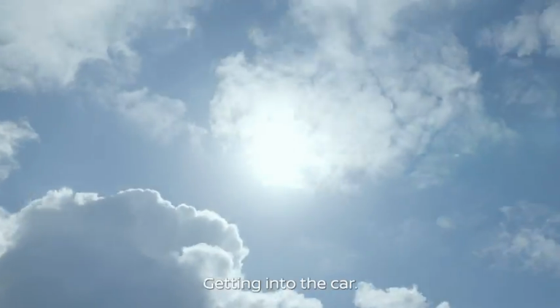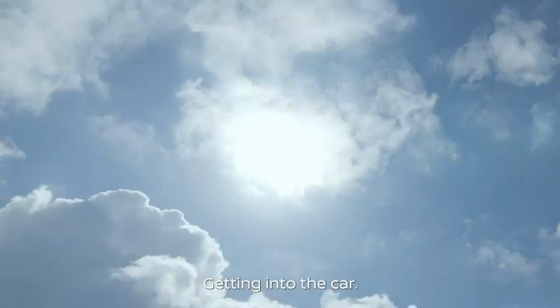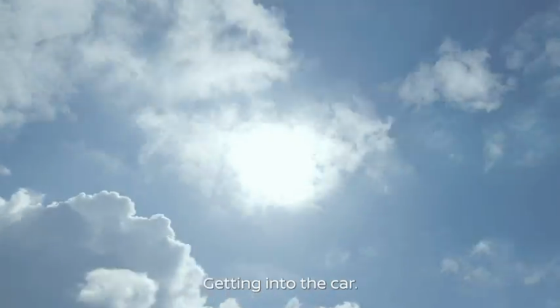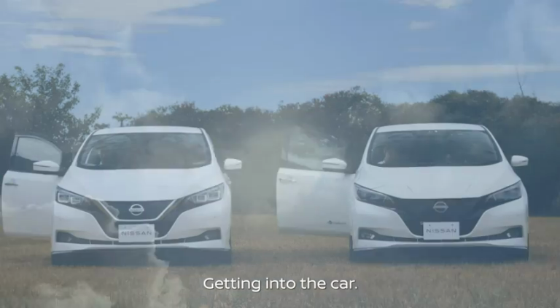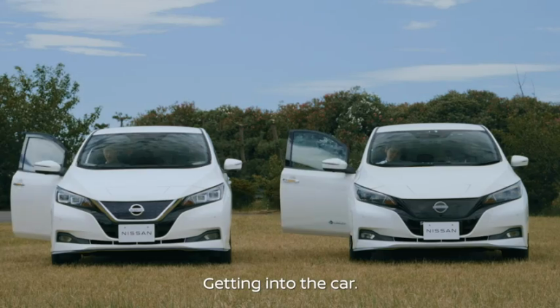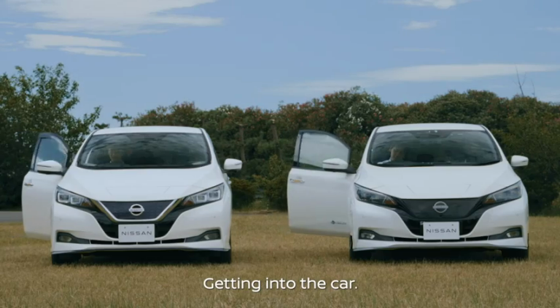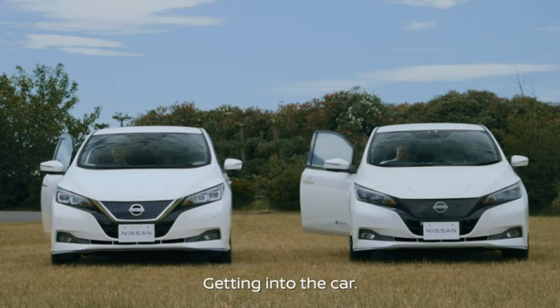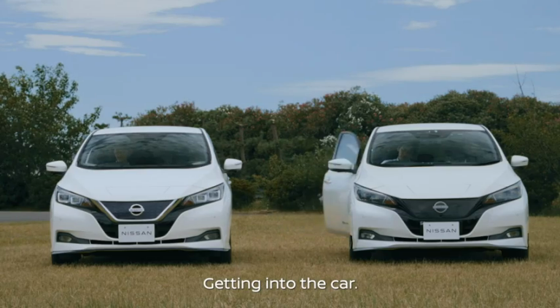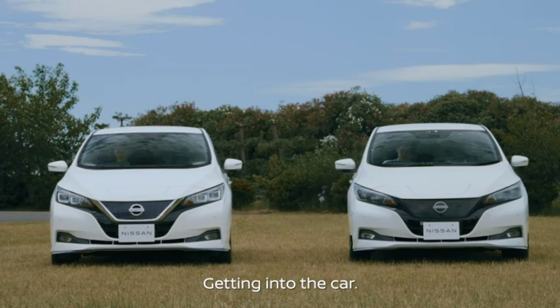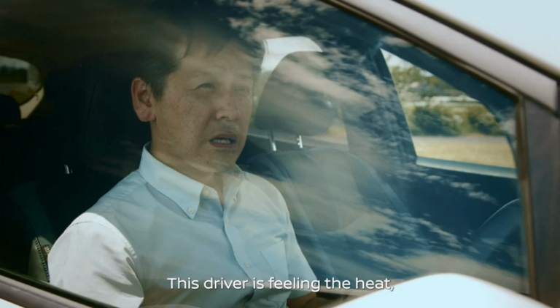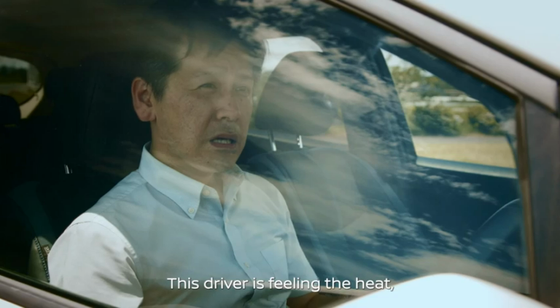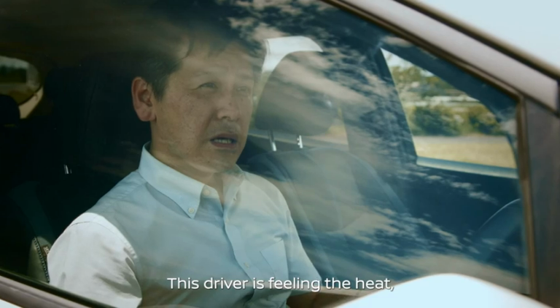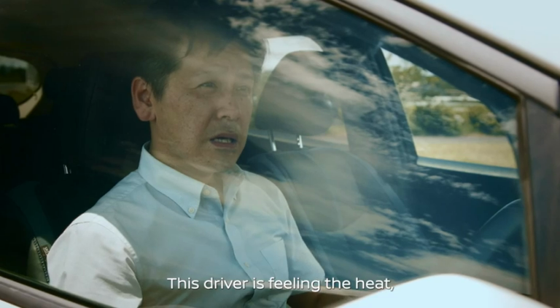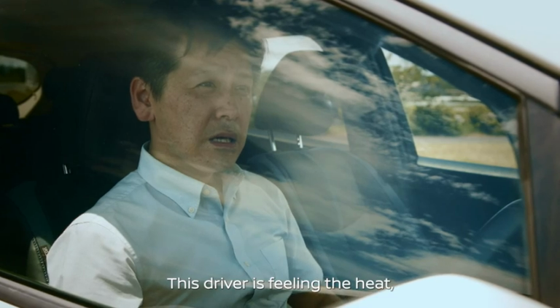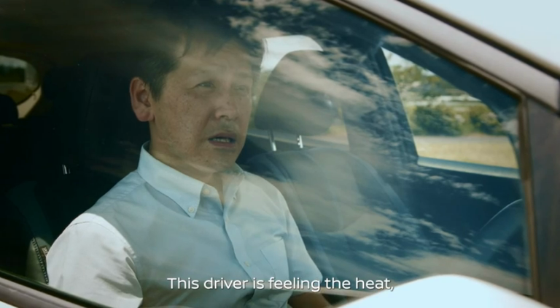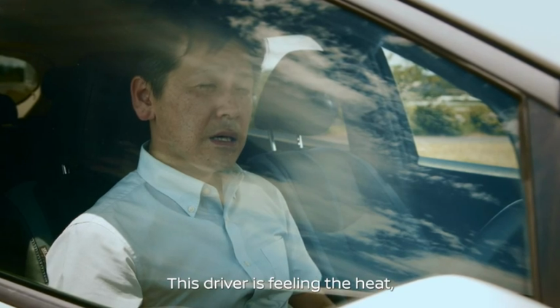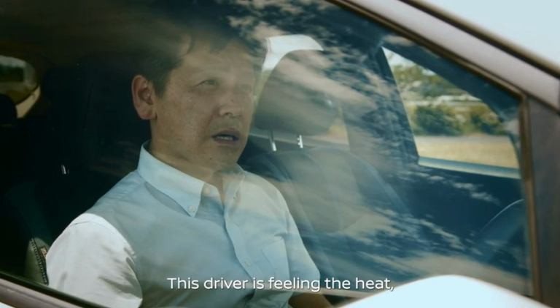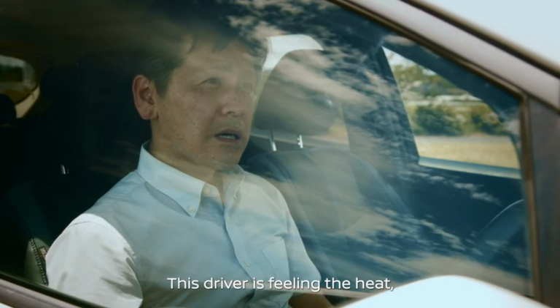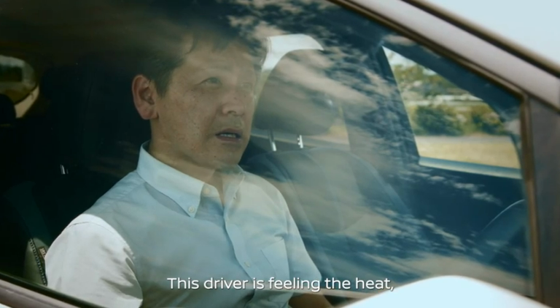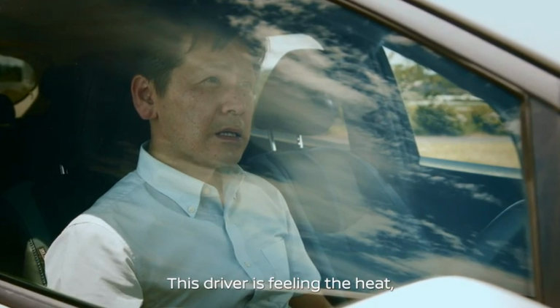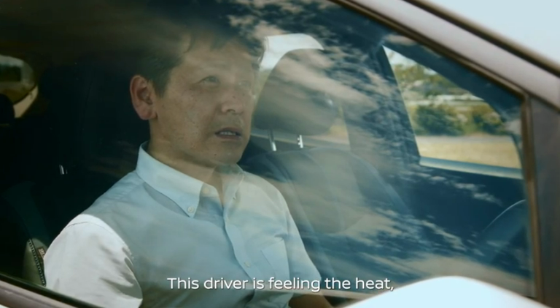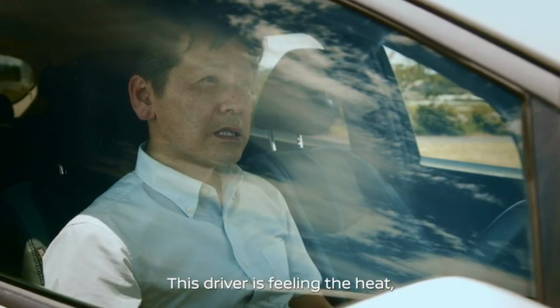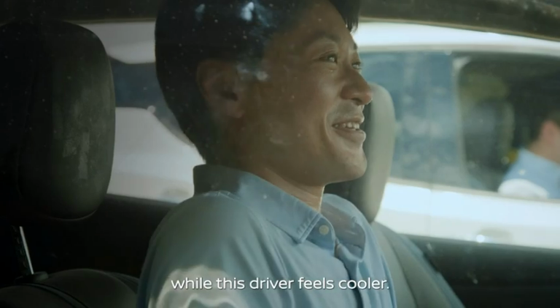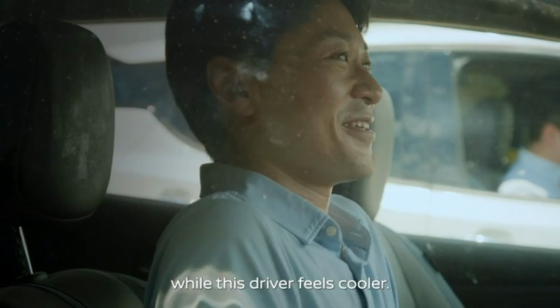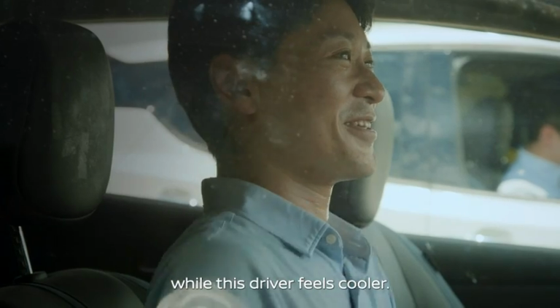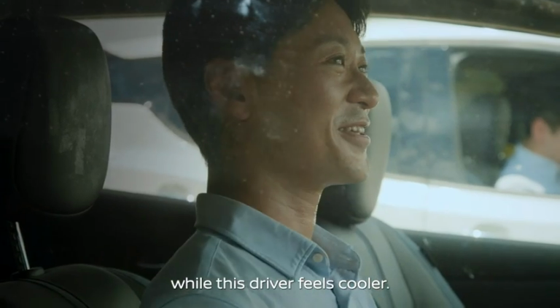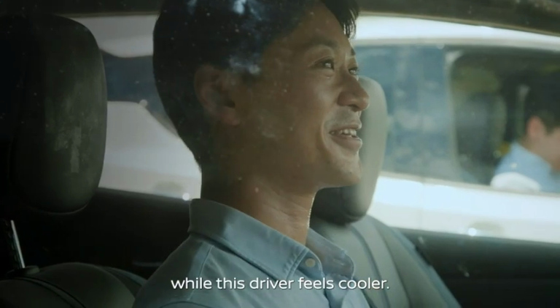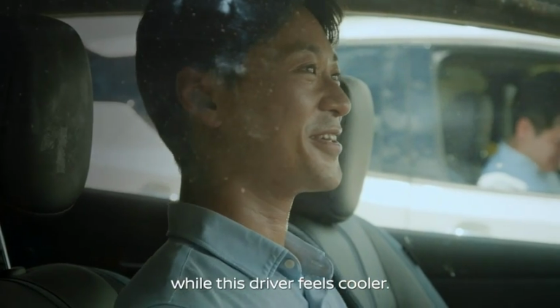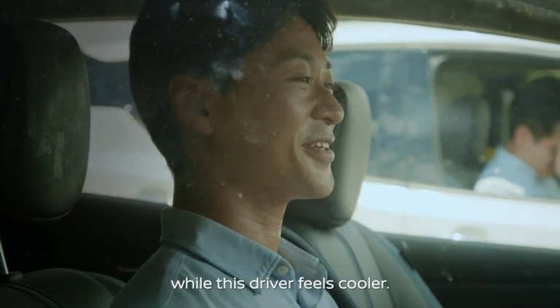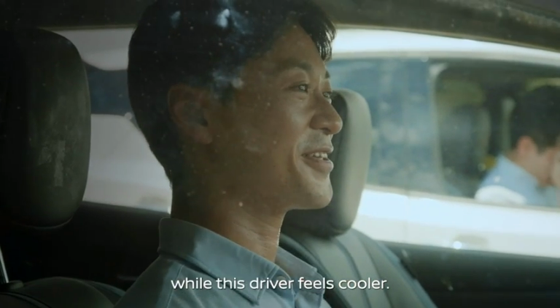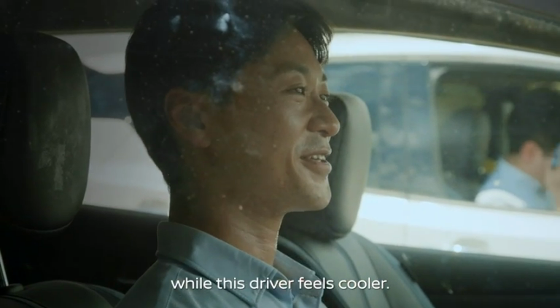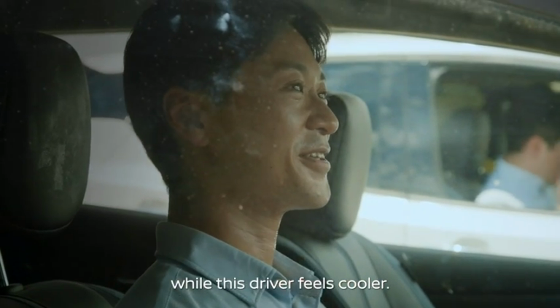Getting into the car, this driver is feeling the heat, while this driver feels cooler.